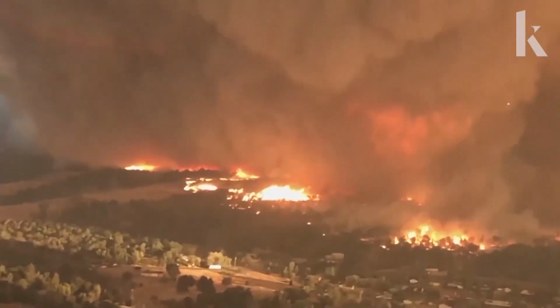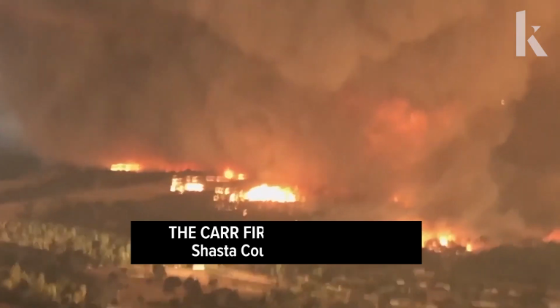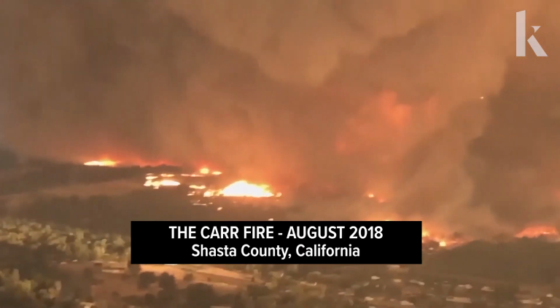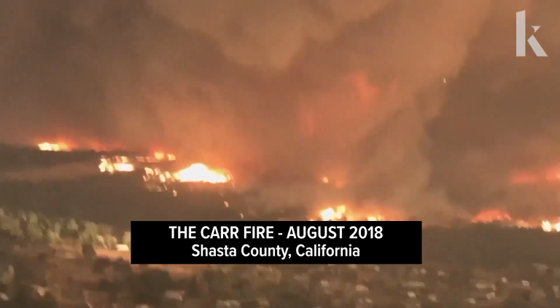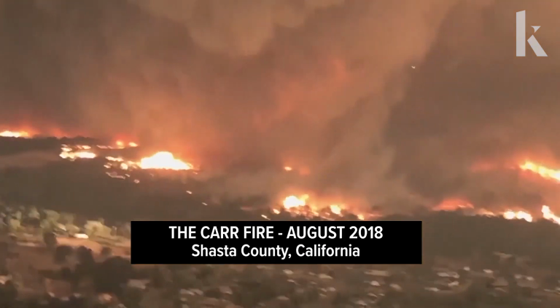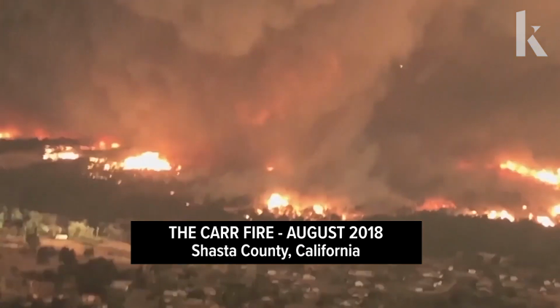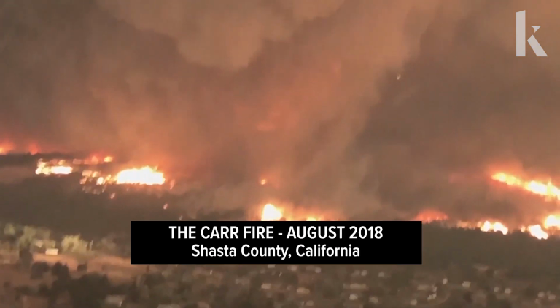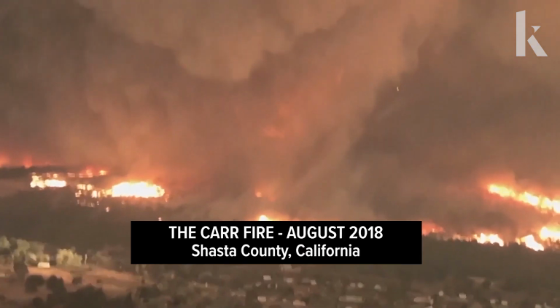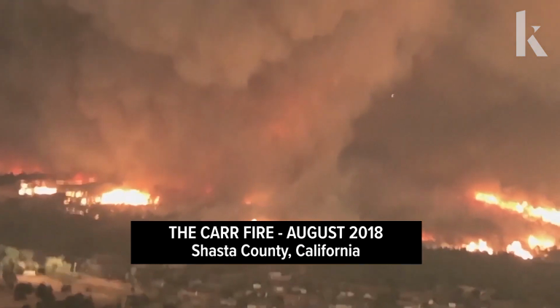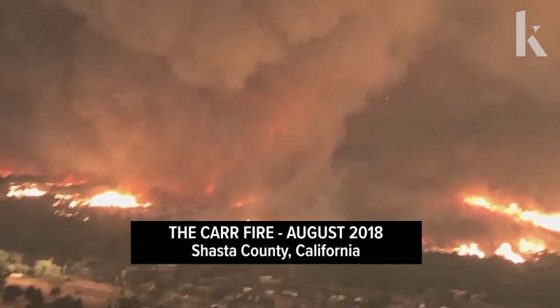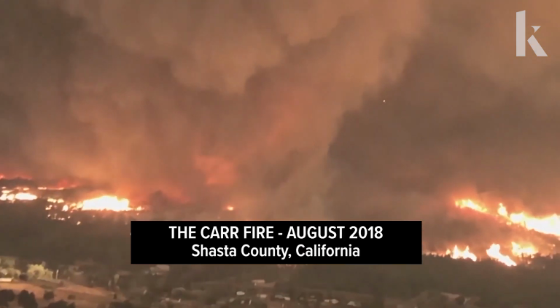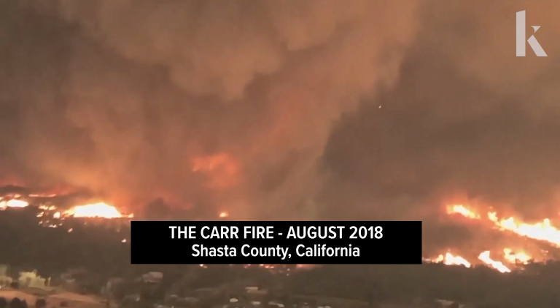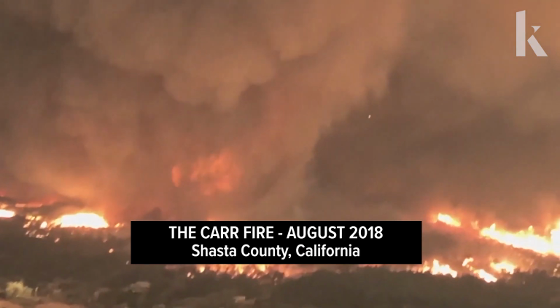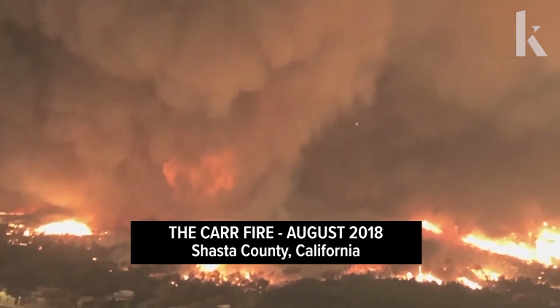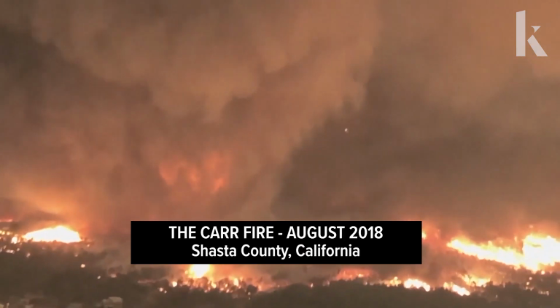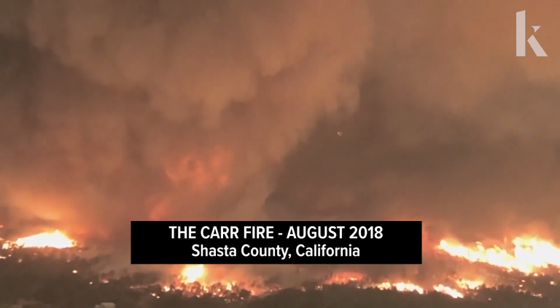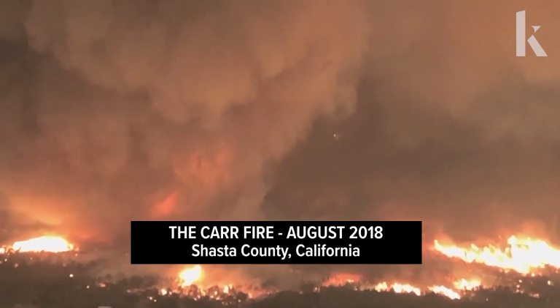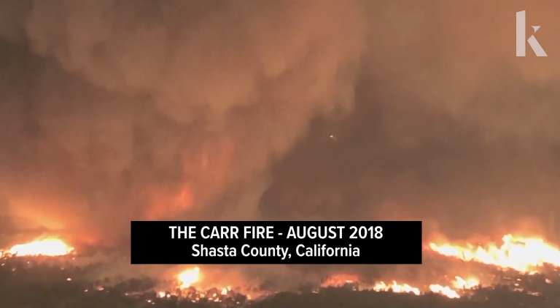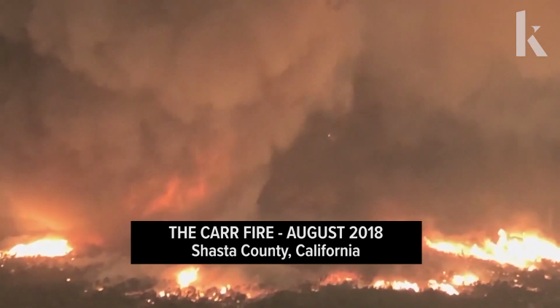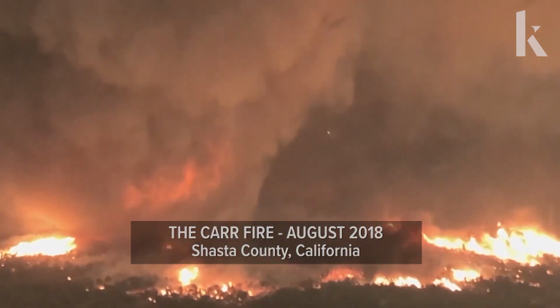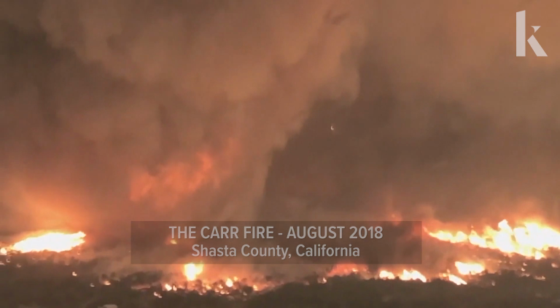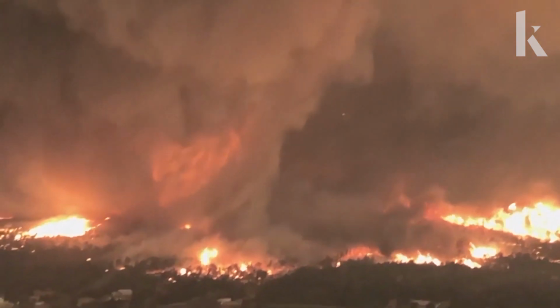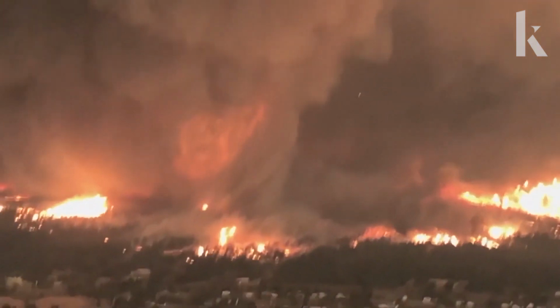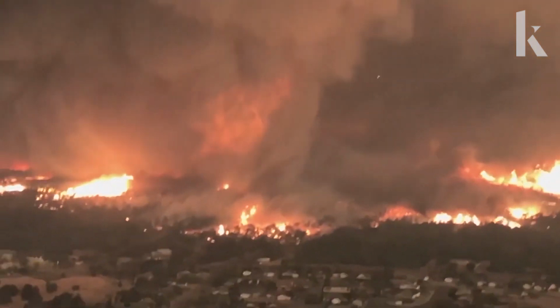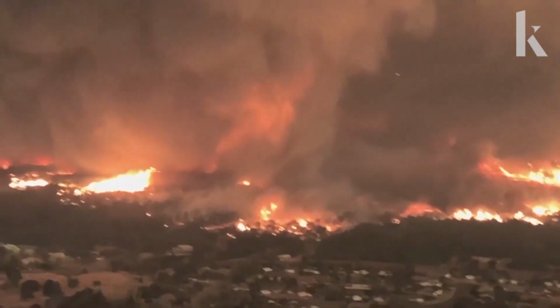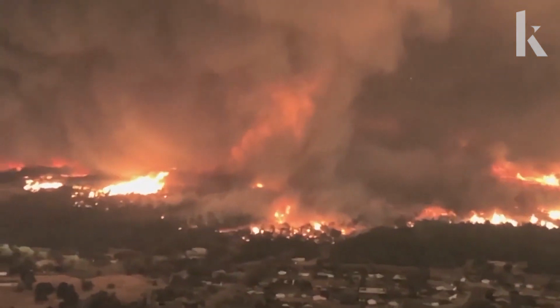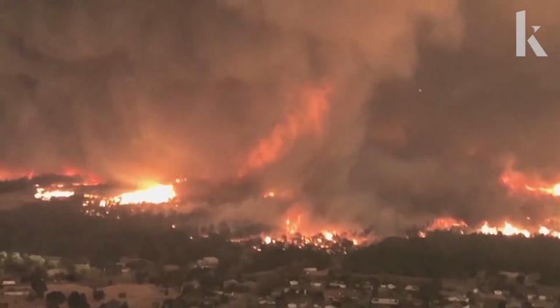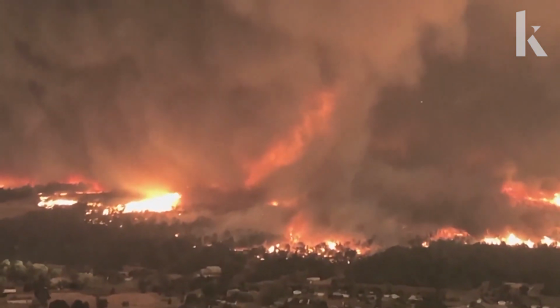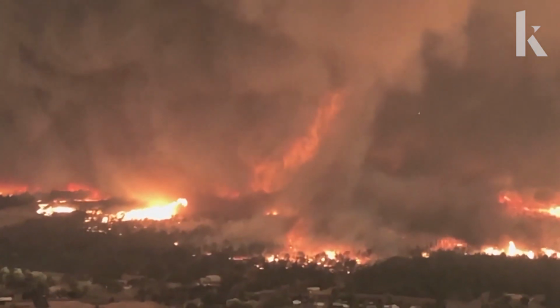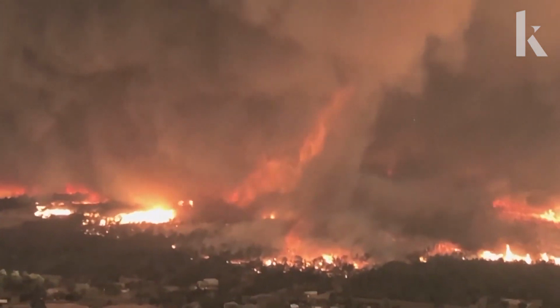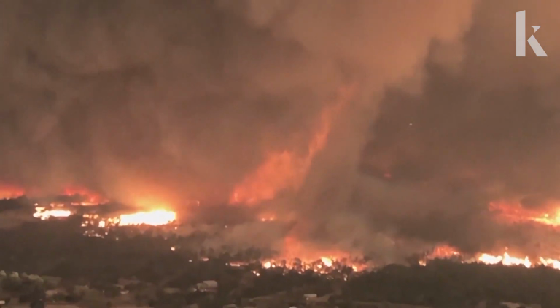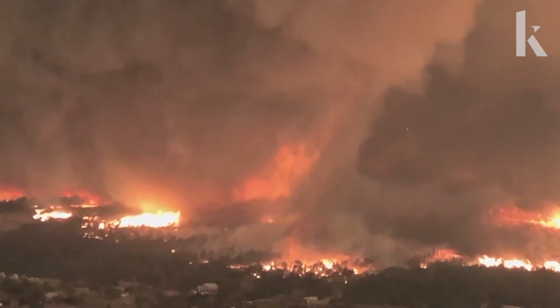But on rare occasions, like the Carr fire in Northern California, they can become very large and very destructive. That results in loss of life.